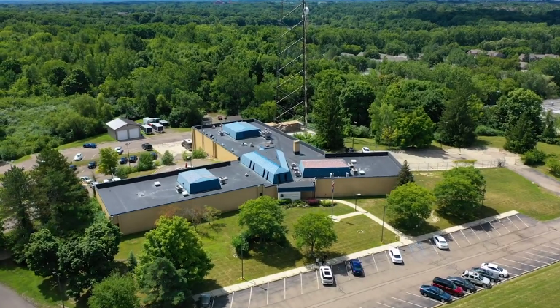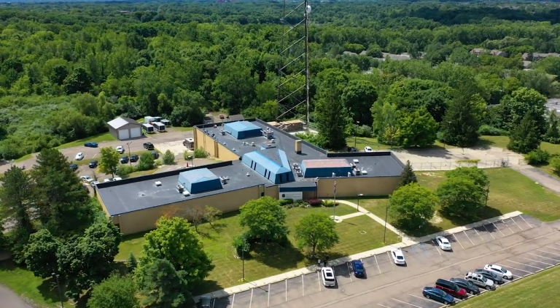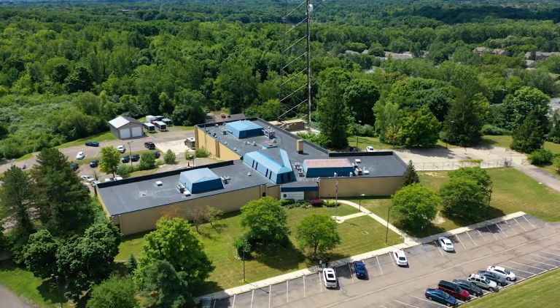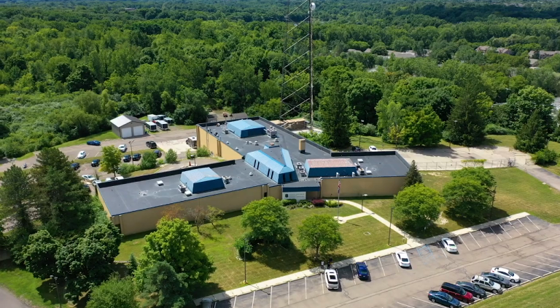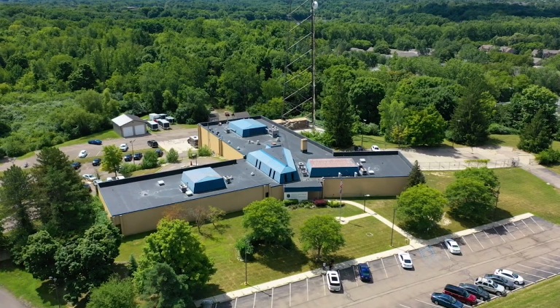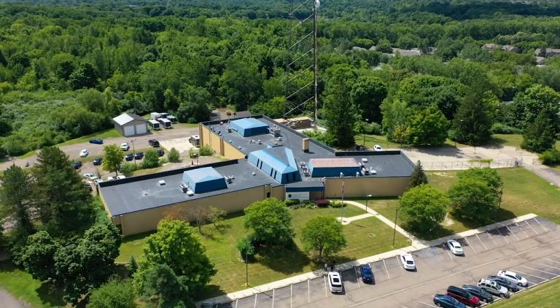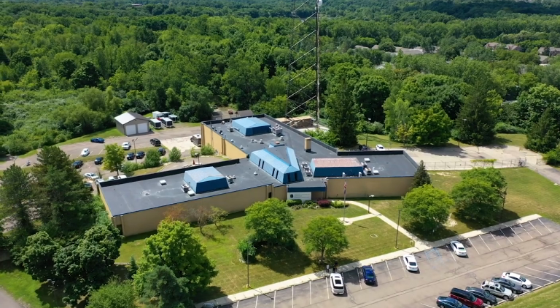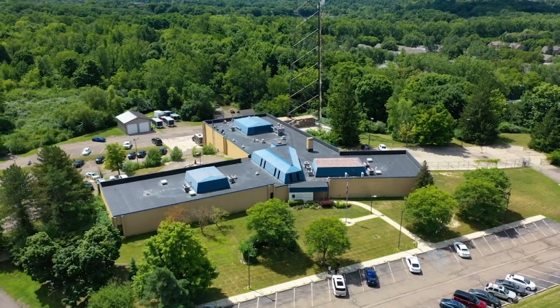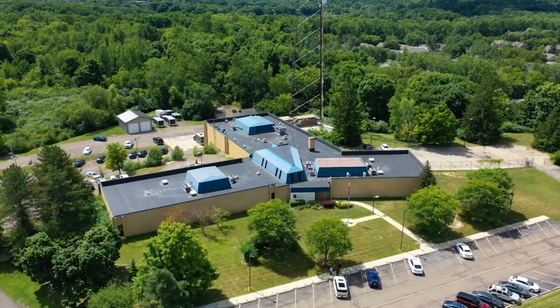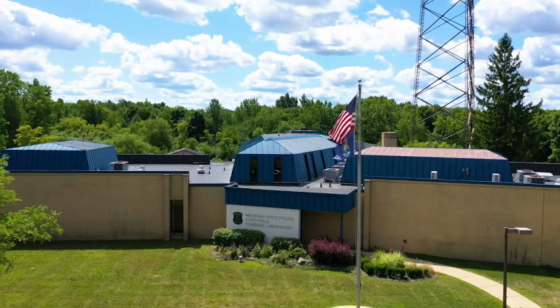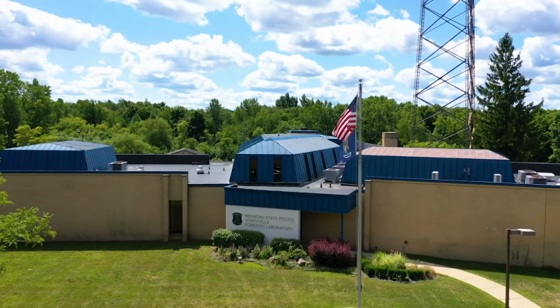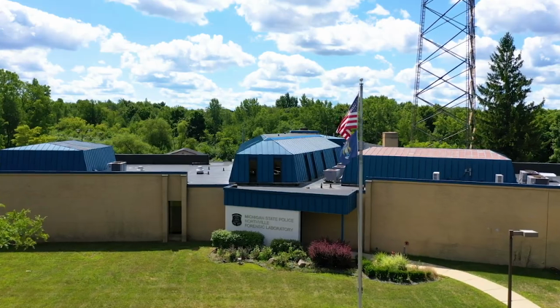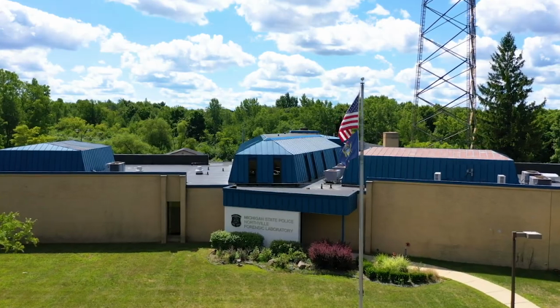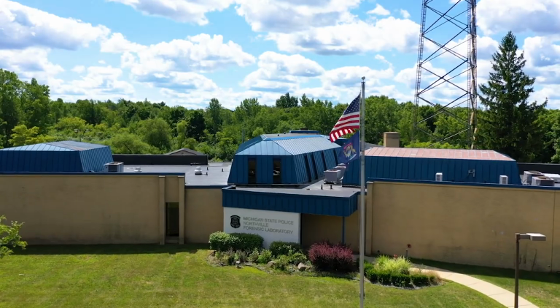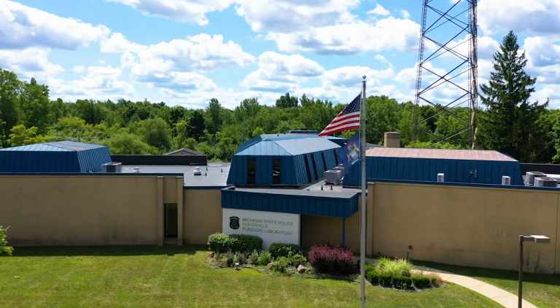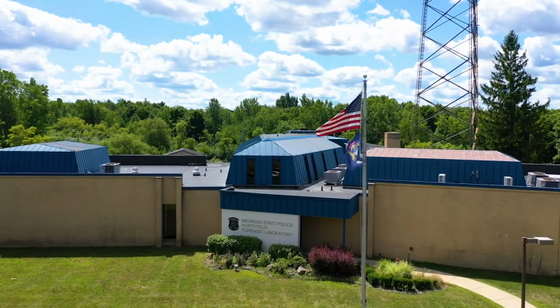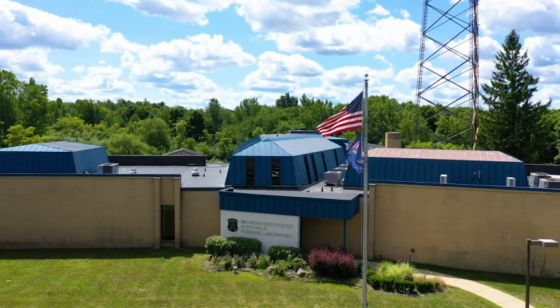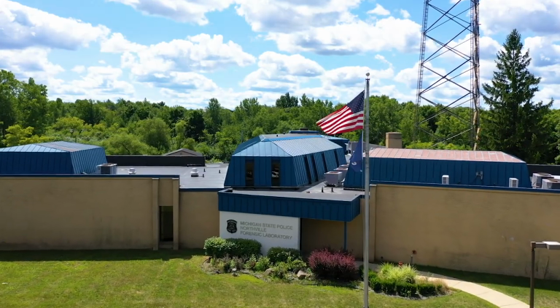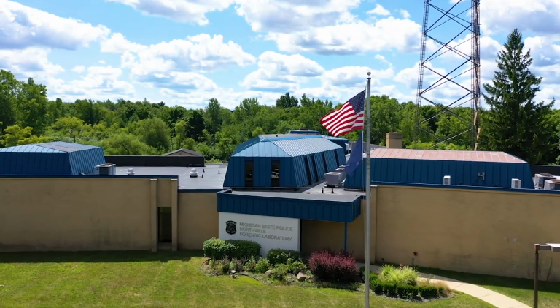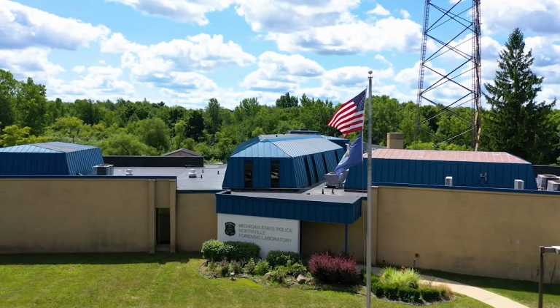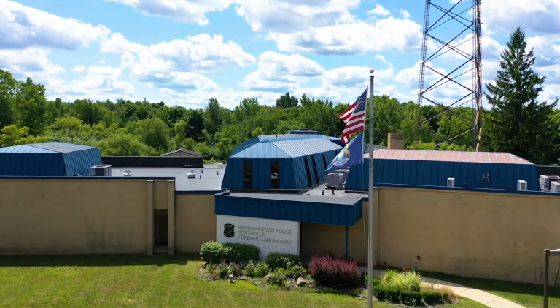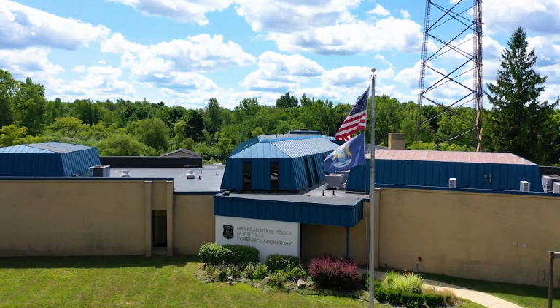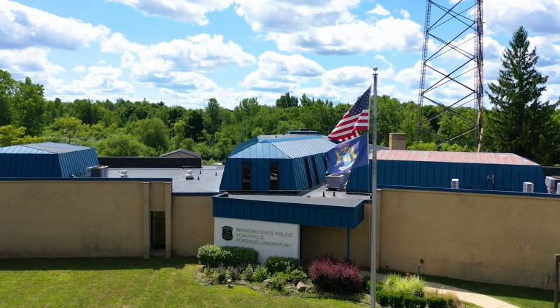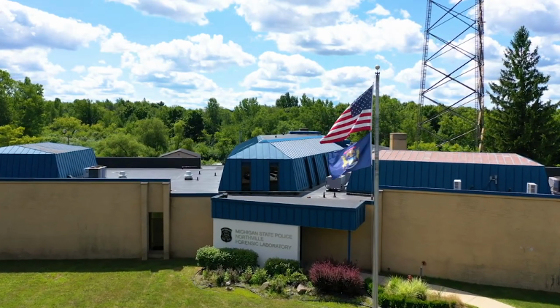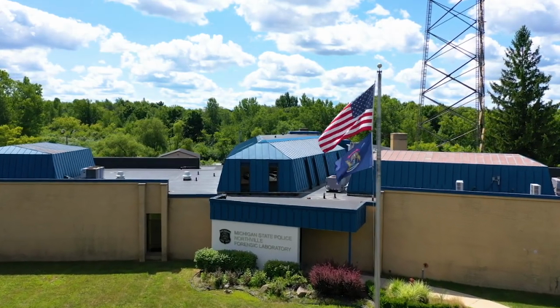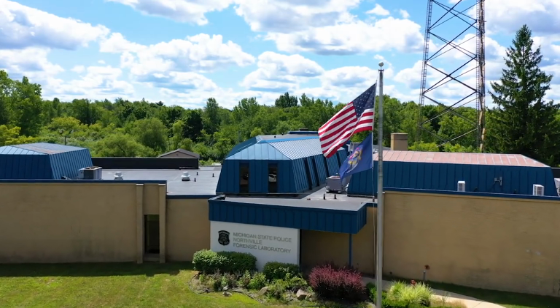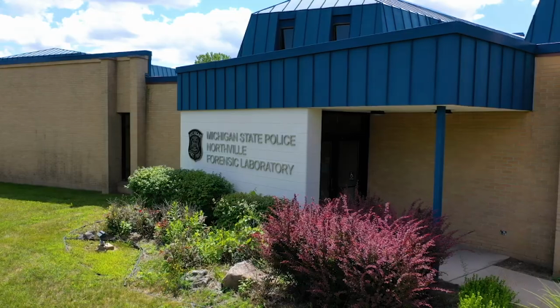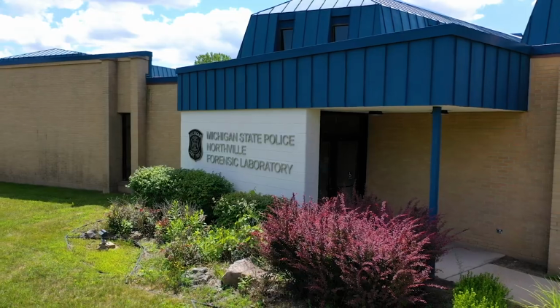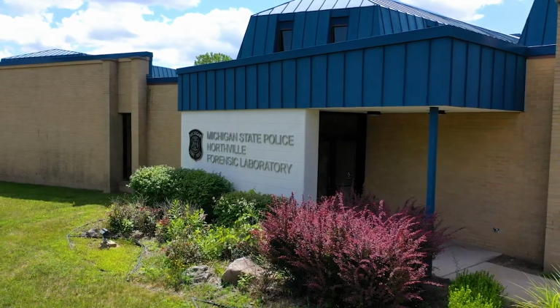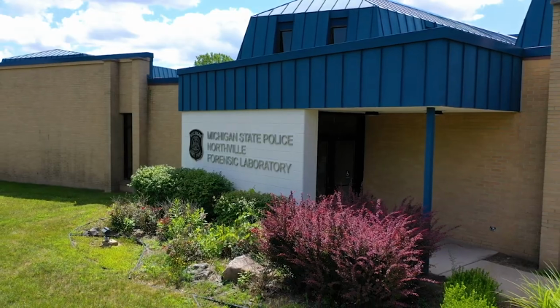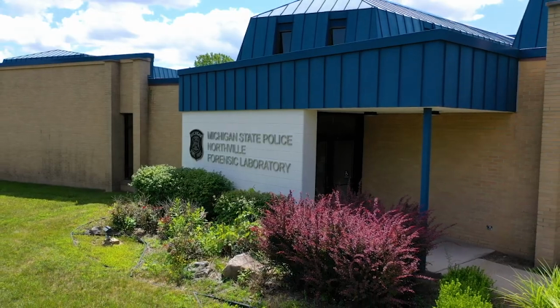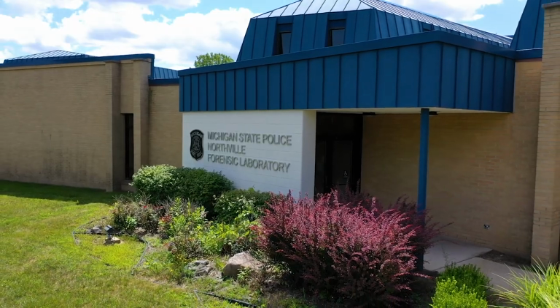My name is Parris Johnson. I am a forensic scientist at the Michigan State Police North Field Forensic Laboratory.